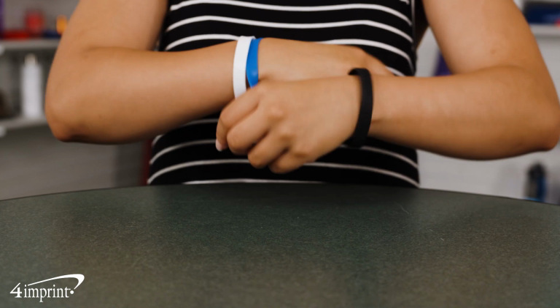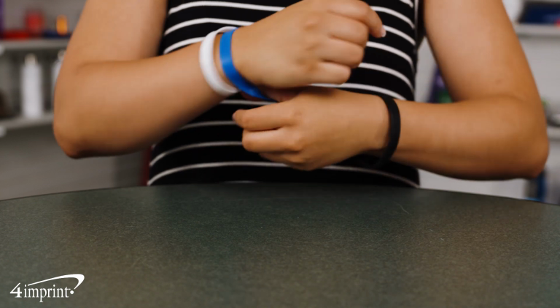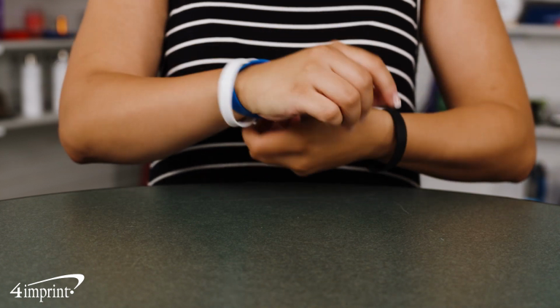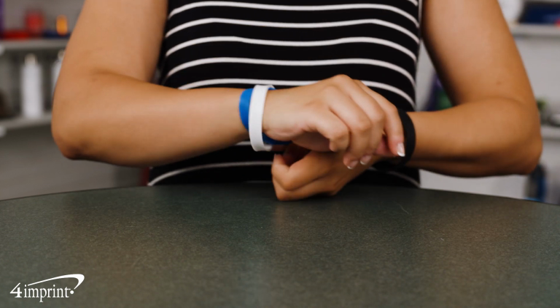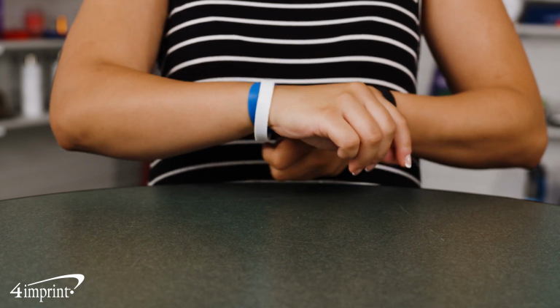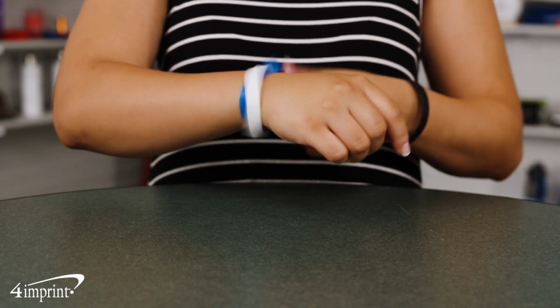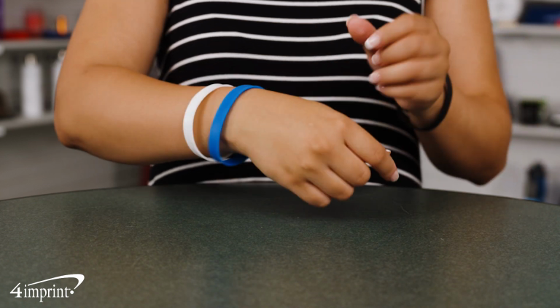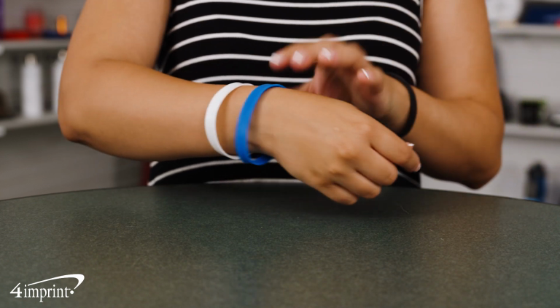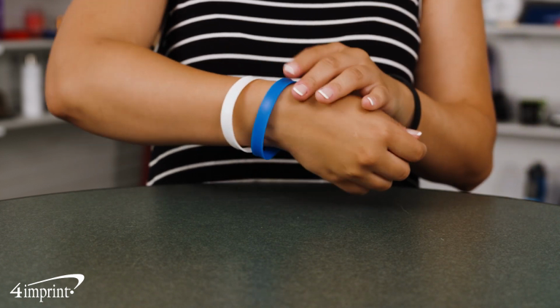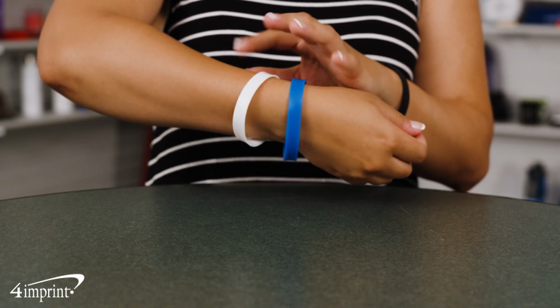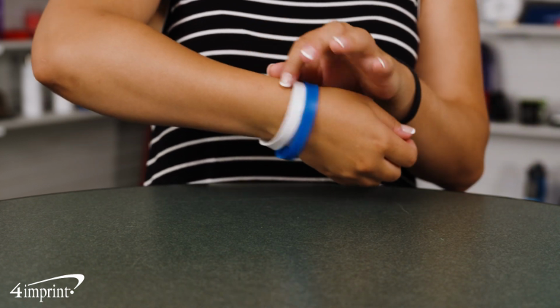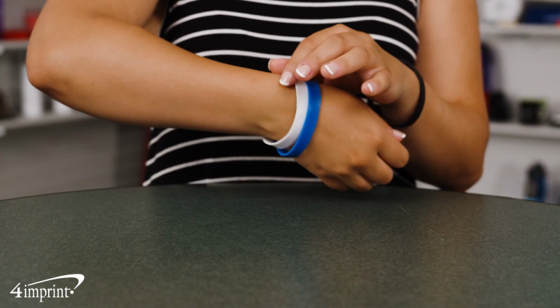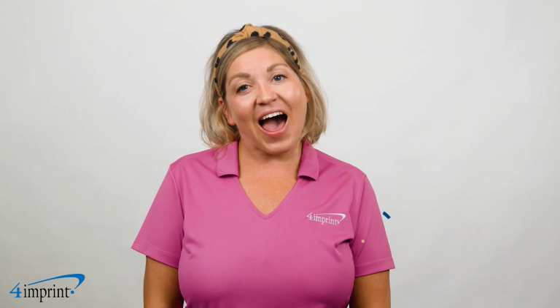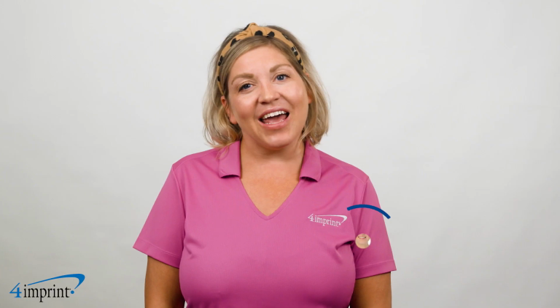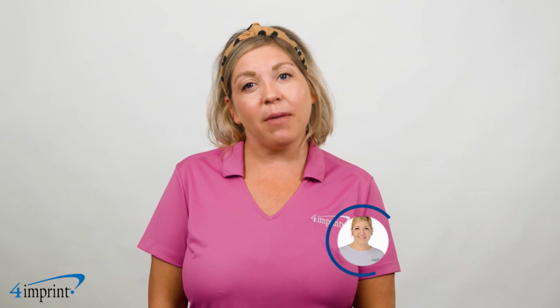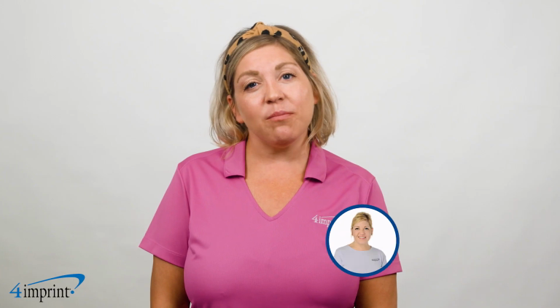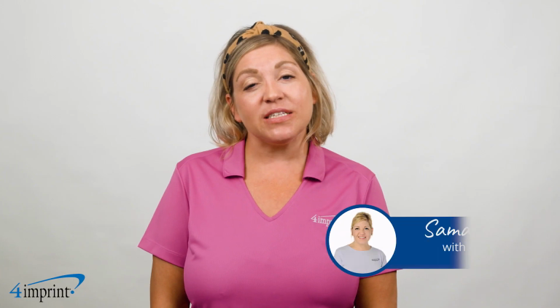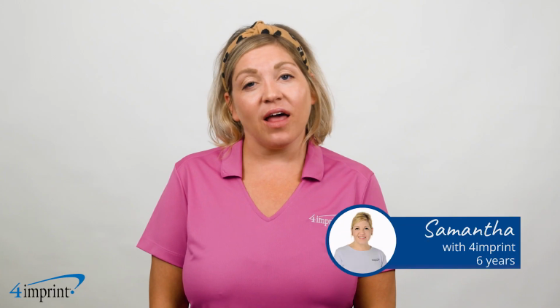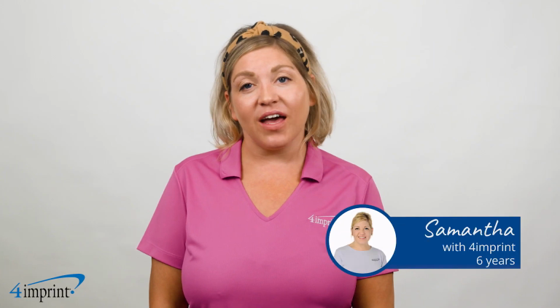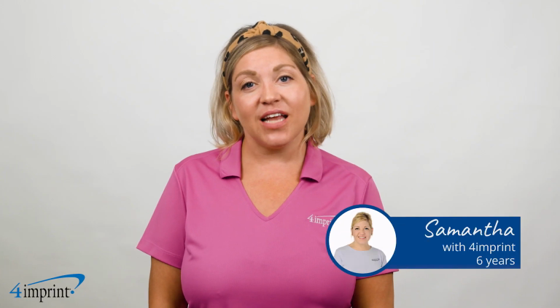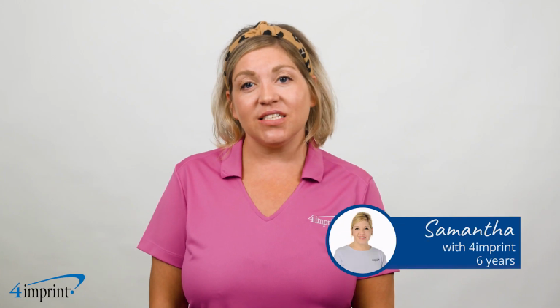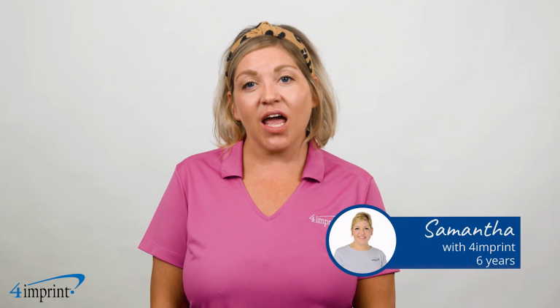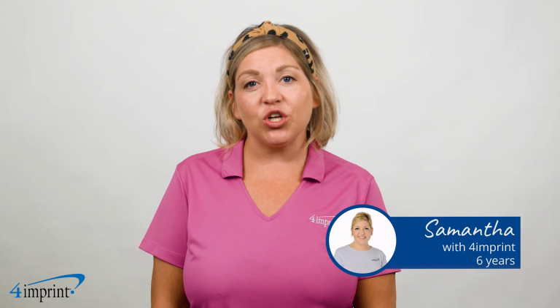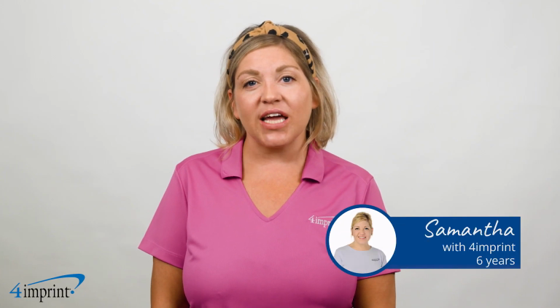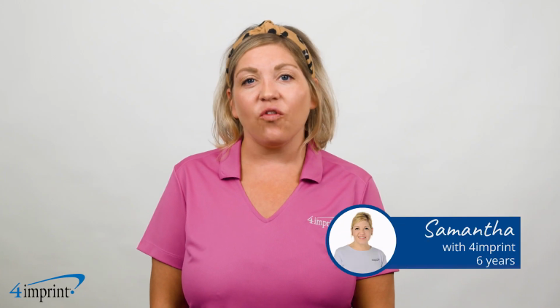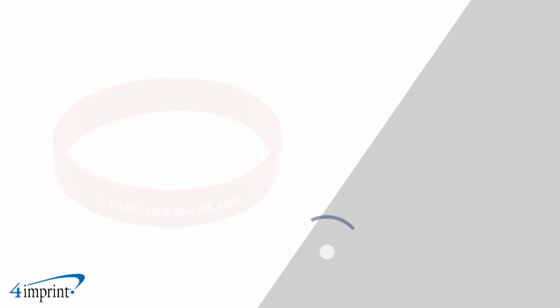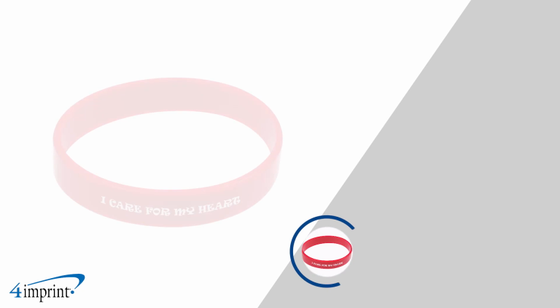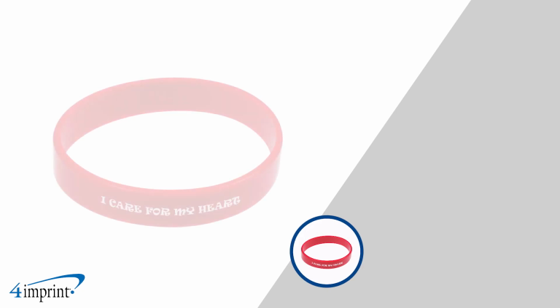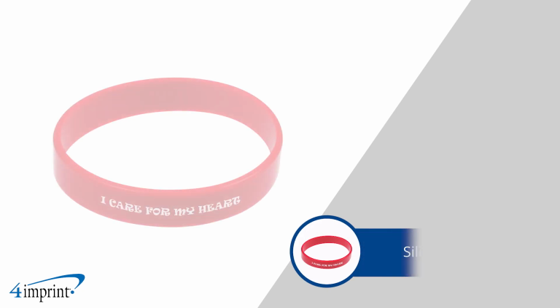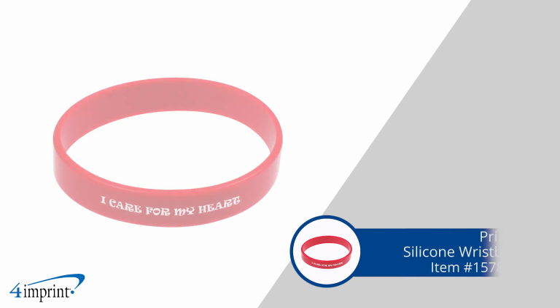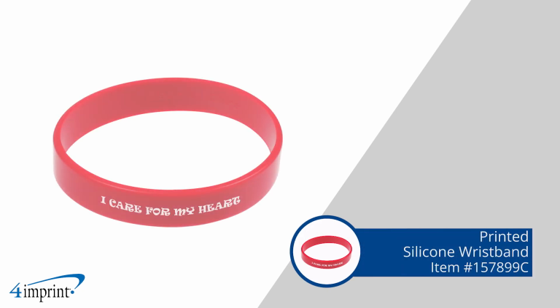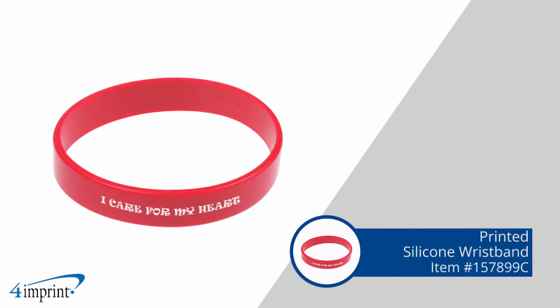Show your support with these imprinted bracelets. Hi, my name is Samantha, and today we're checking out the printed silicone wristband.